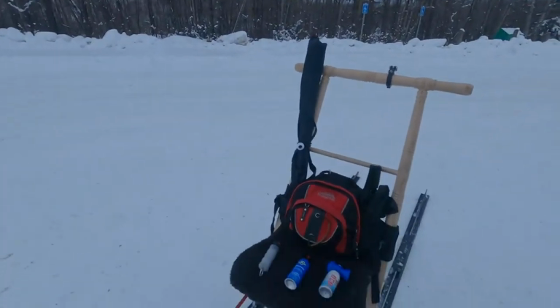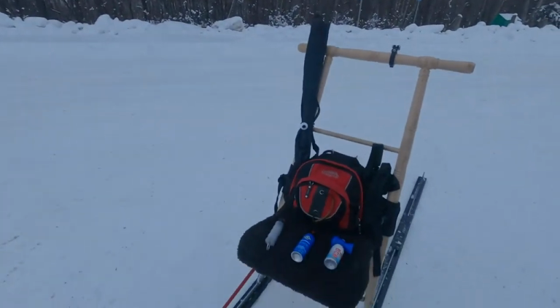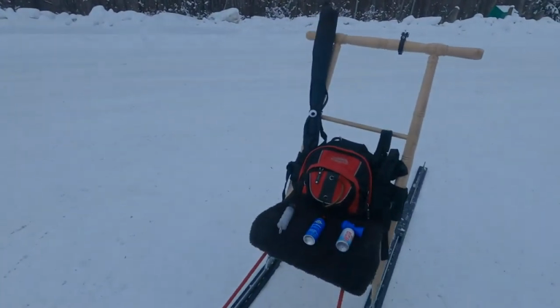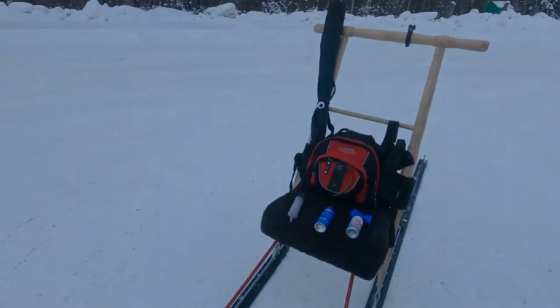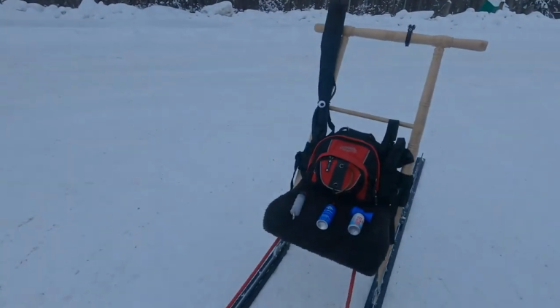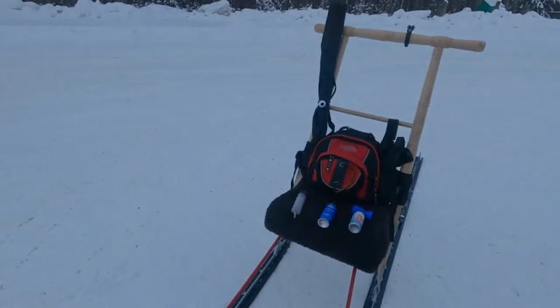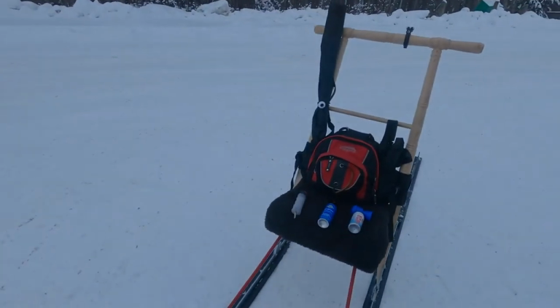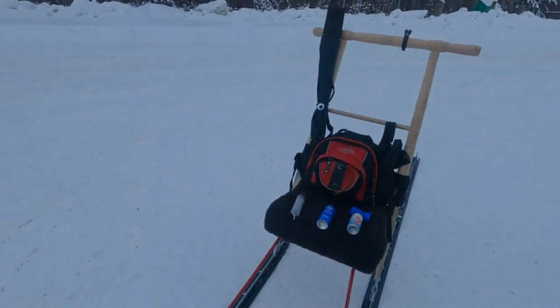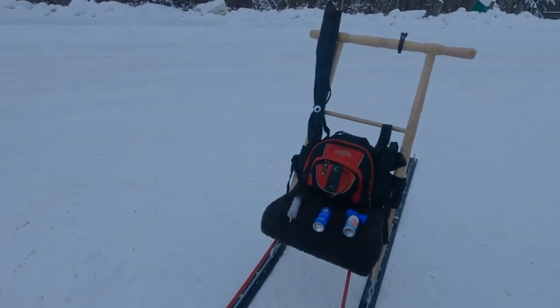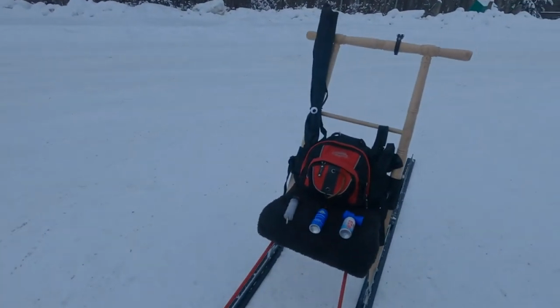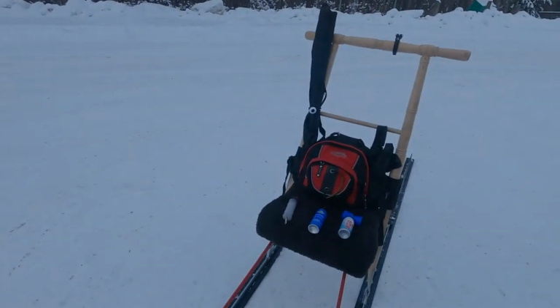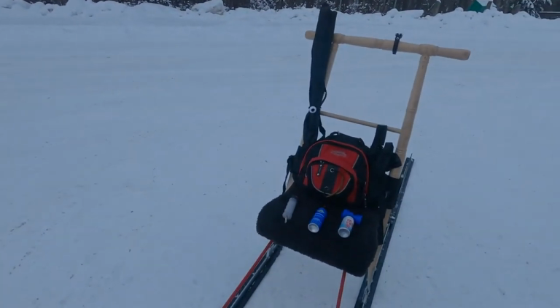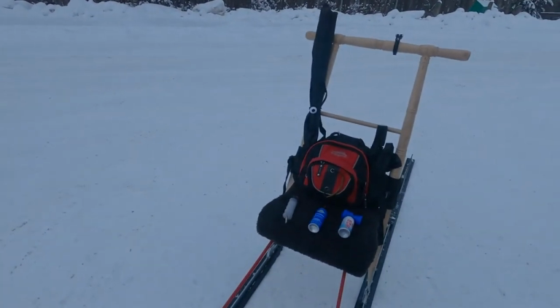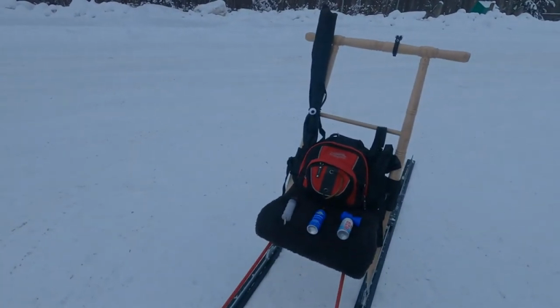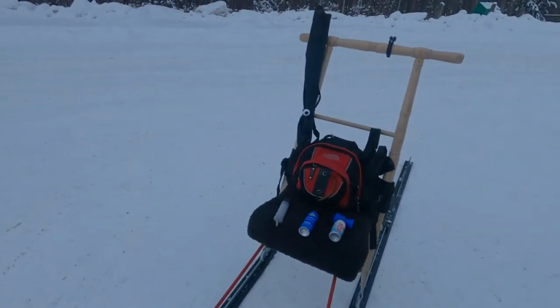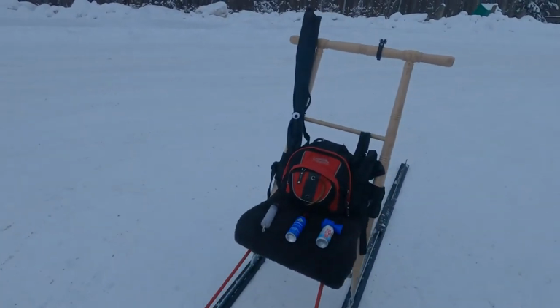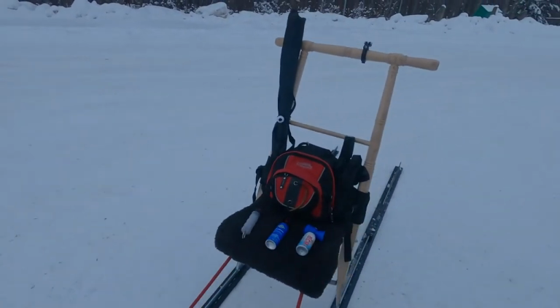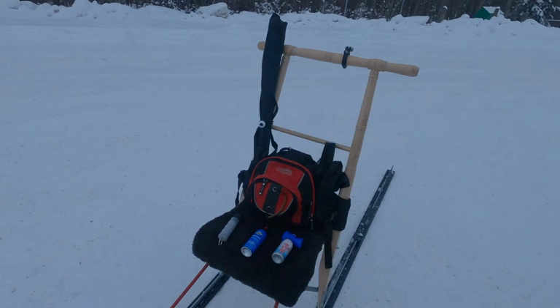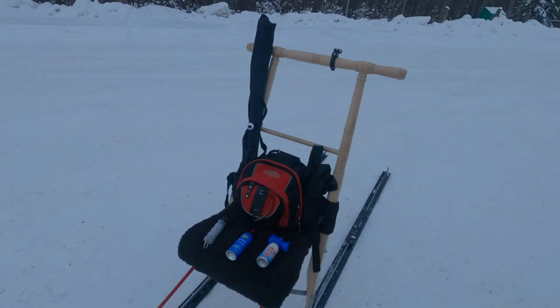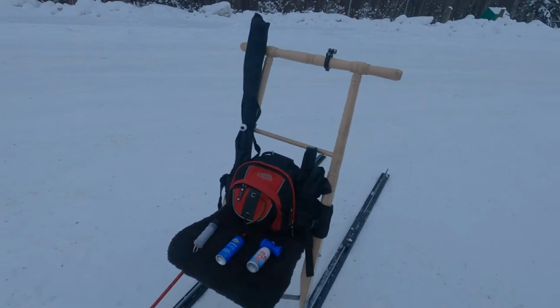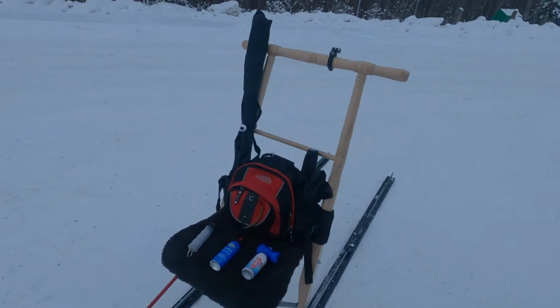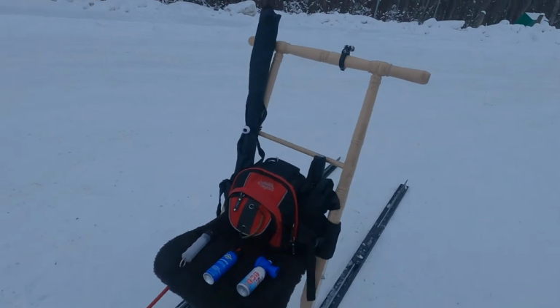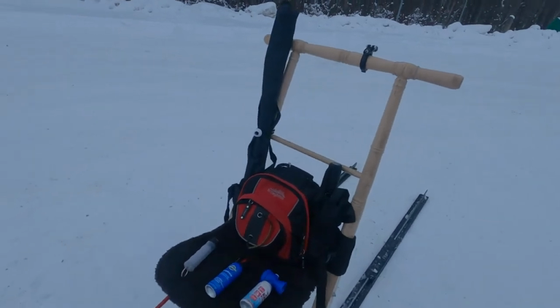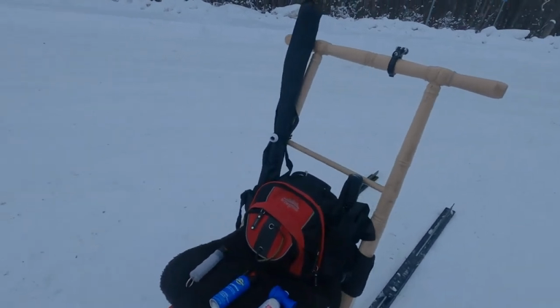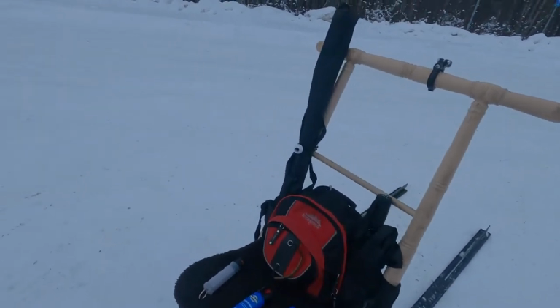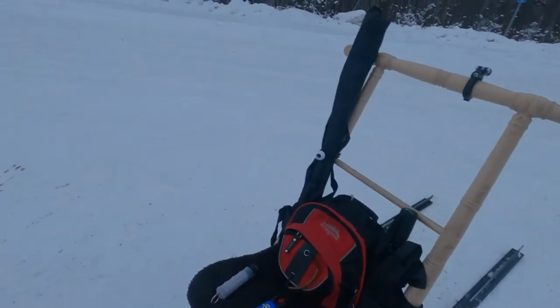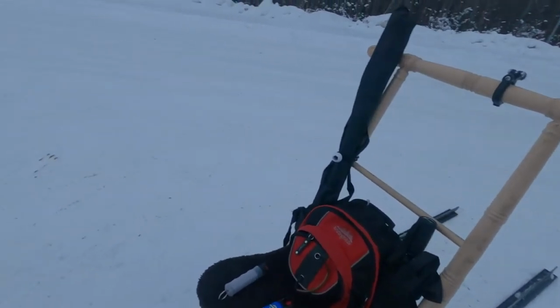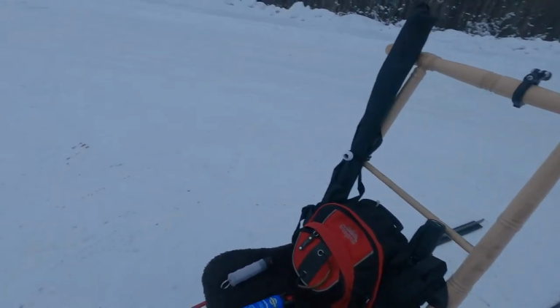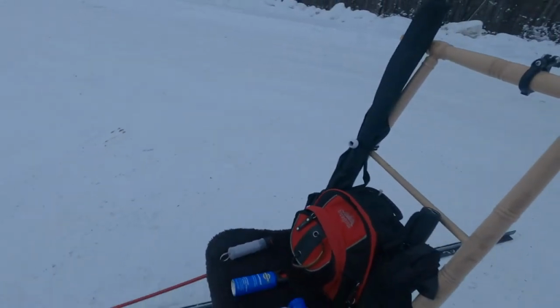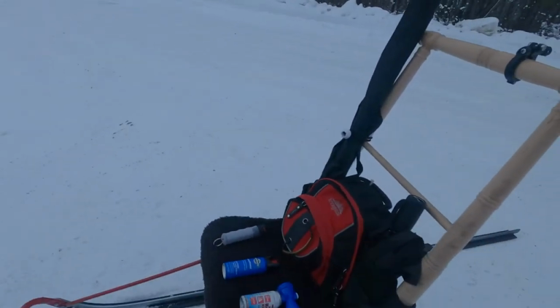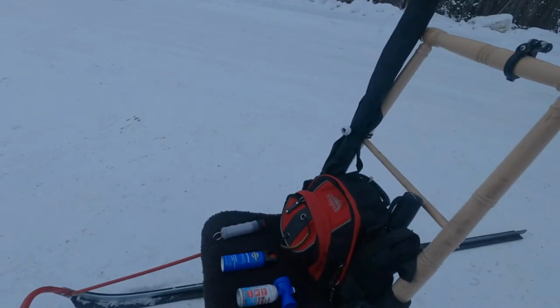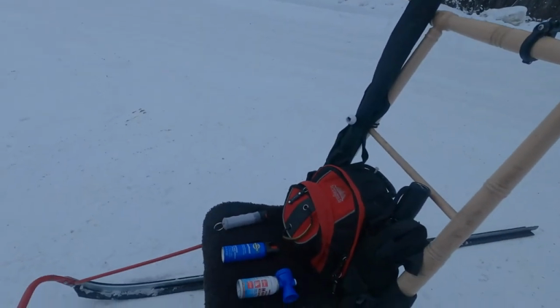Welcome to another Dog Powered Fun video. Today I'm going to show you what I carry on my kick sled for safety.